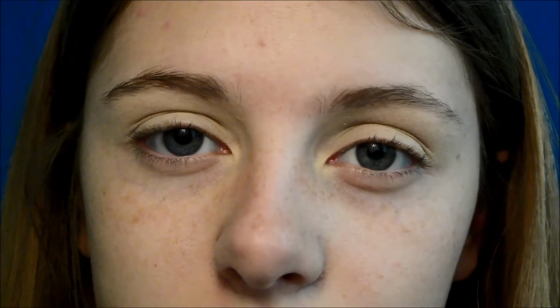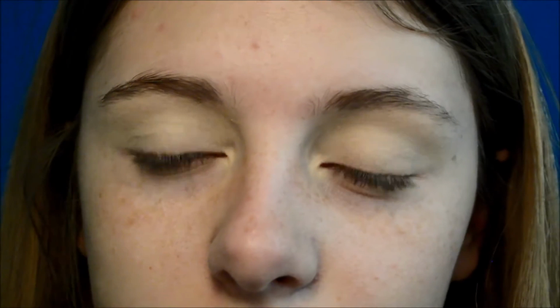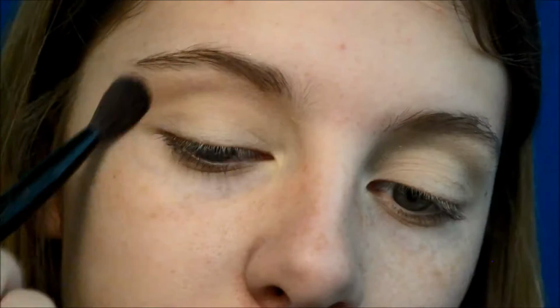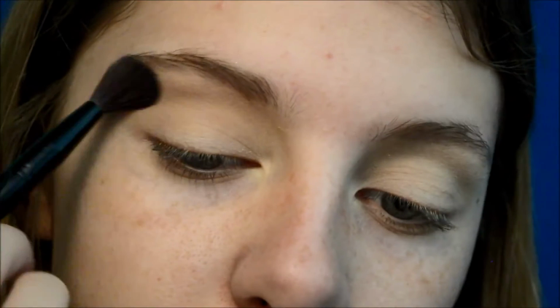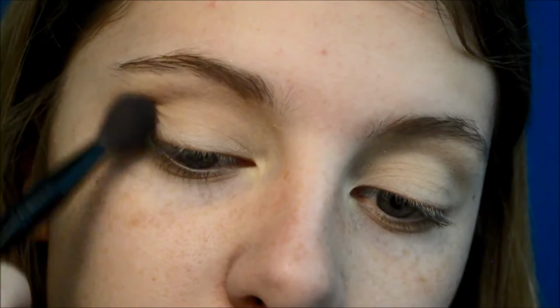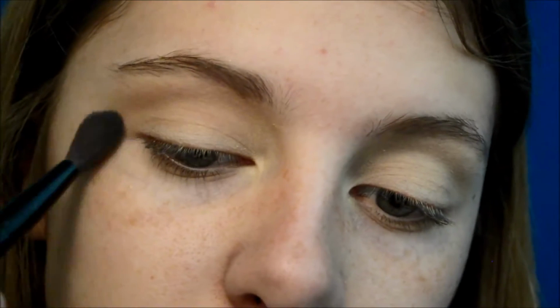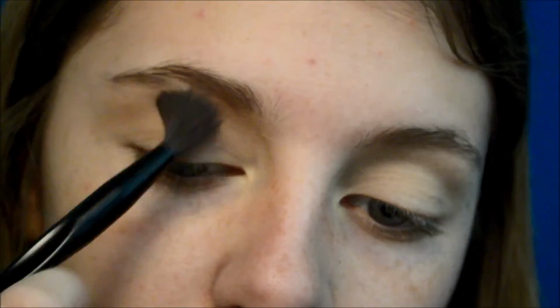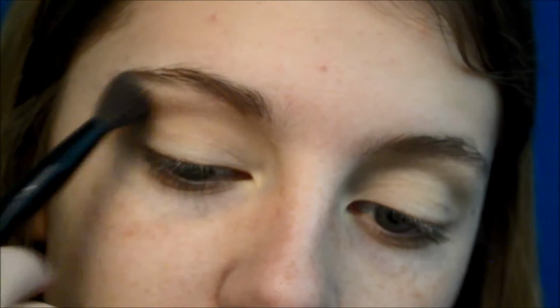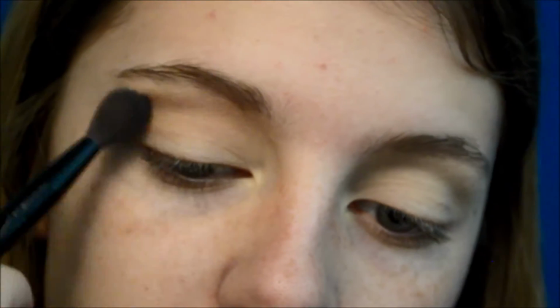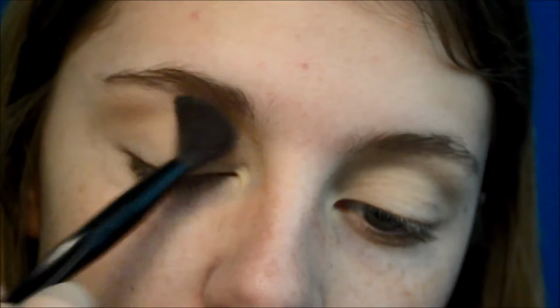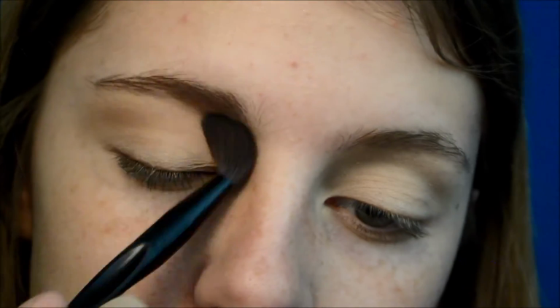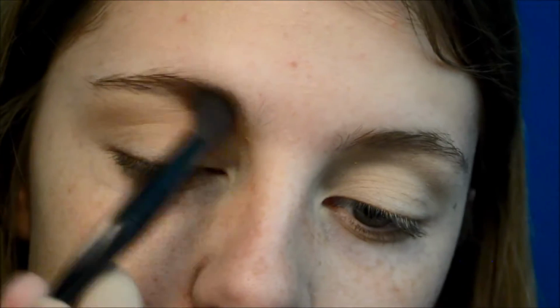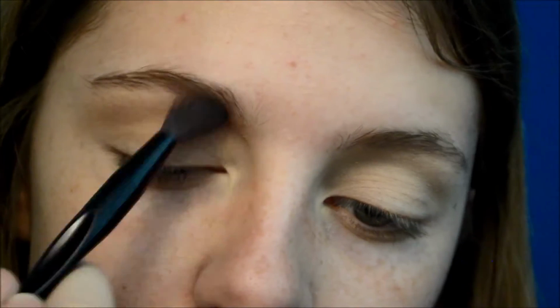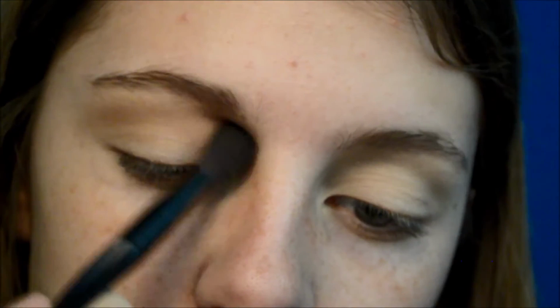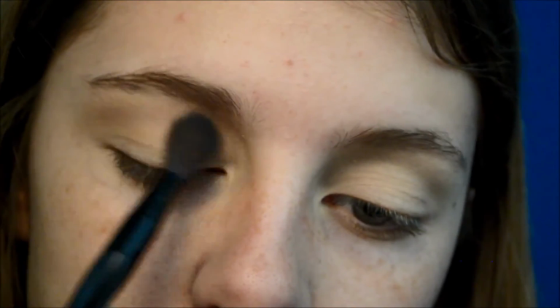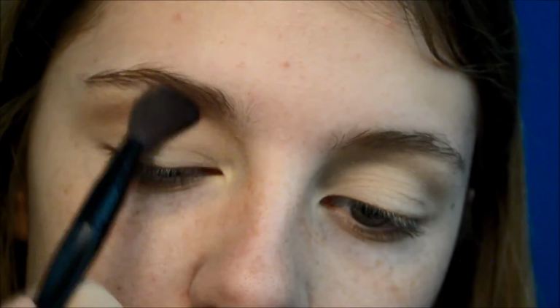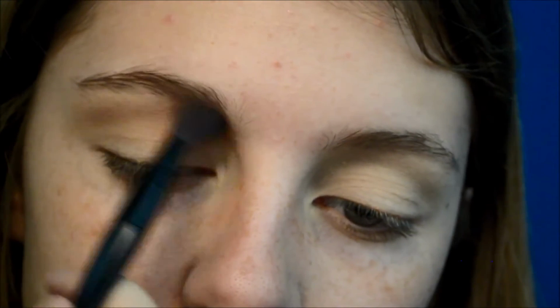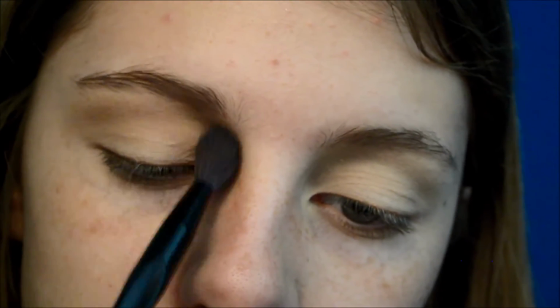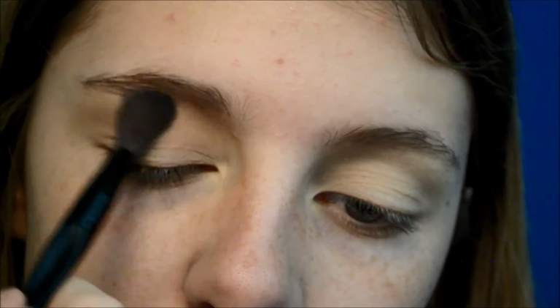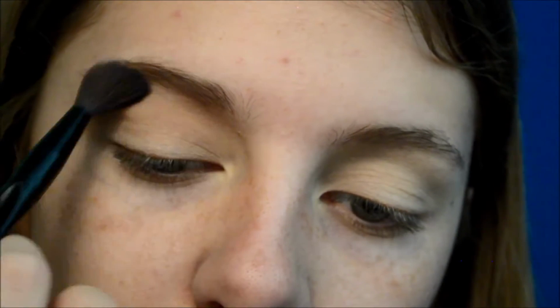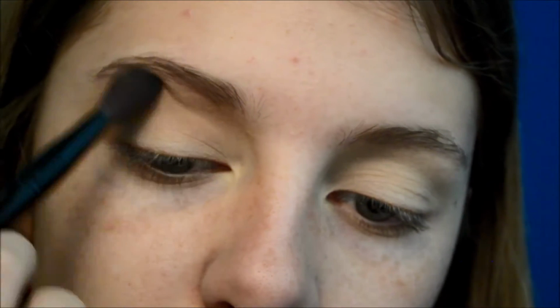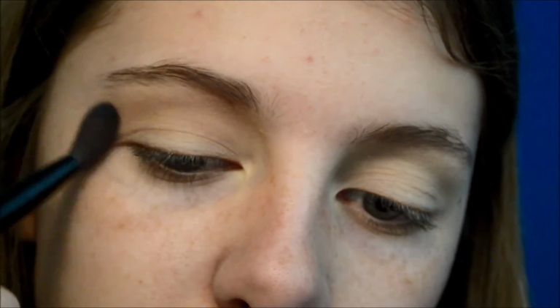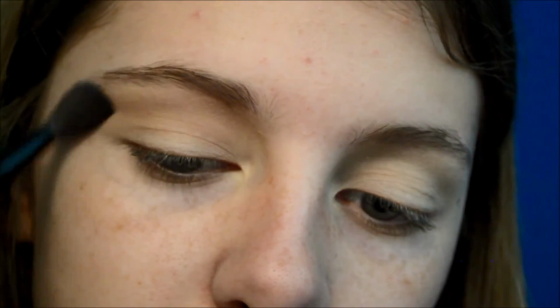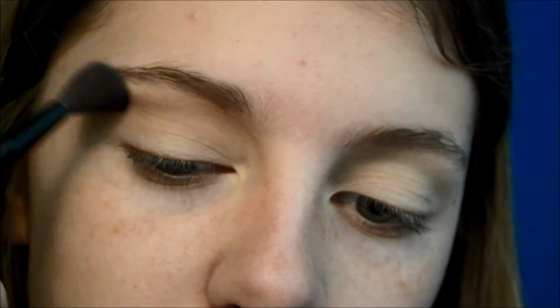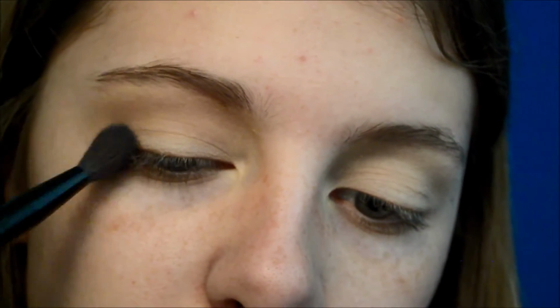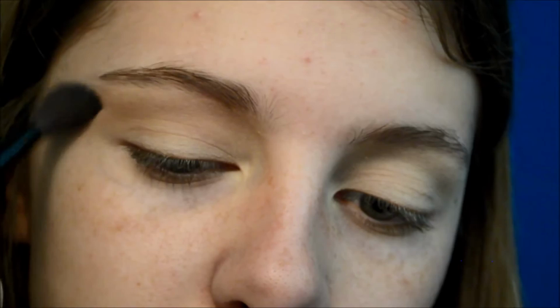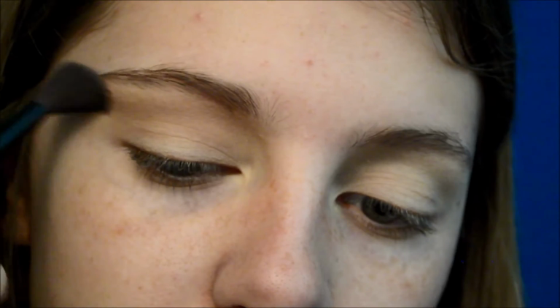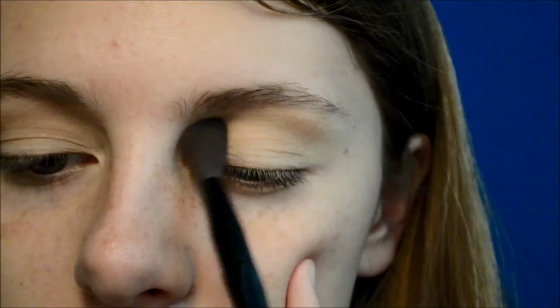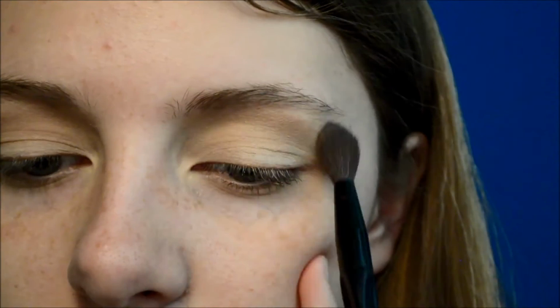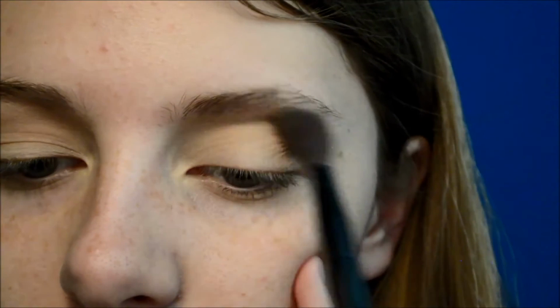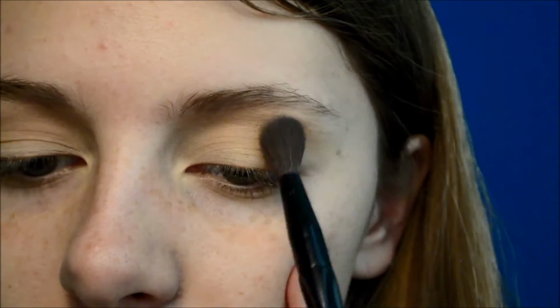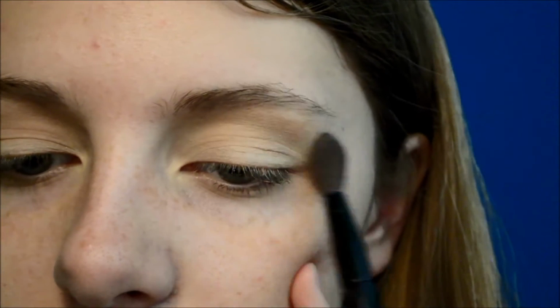Then I'm taking your traditional bronzer on a fluffy crease brush and I'm going to be blending that into the crease to act as a transition shade.